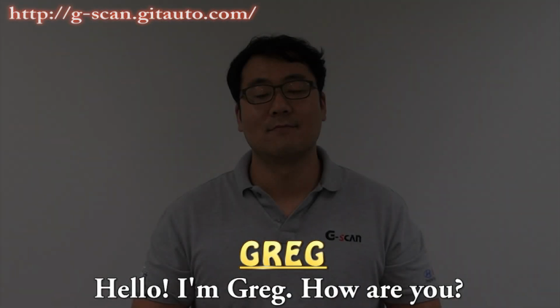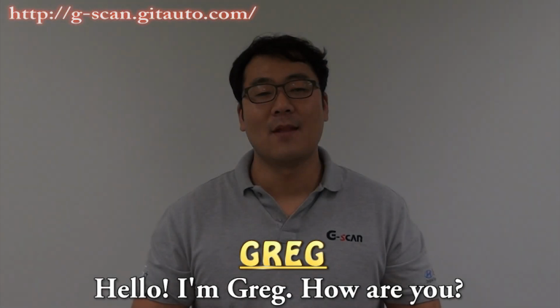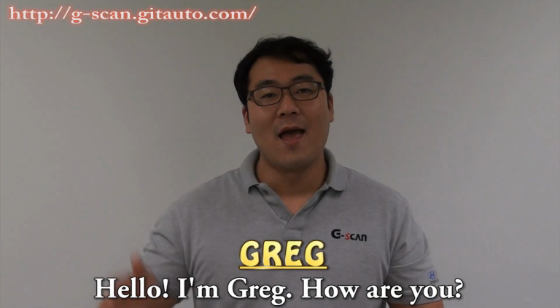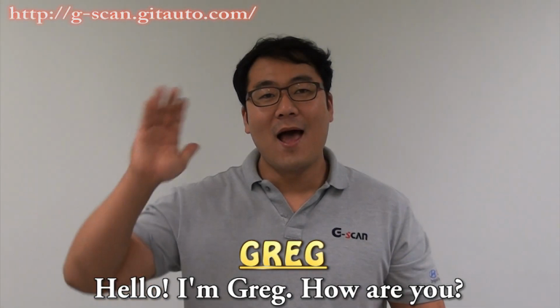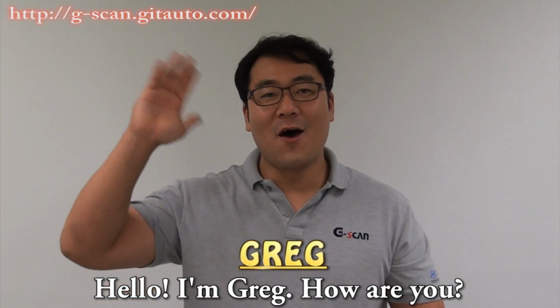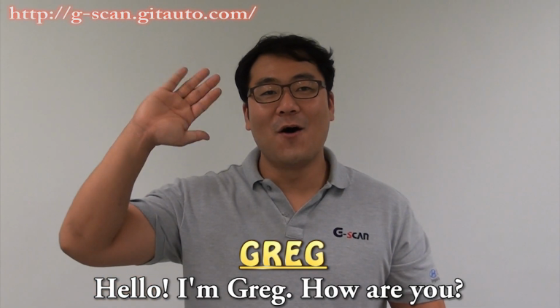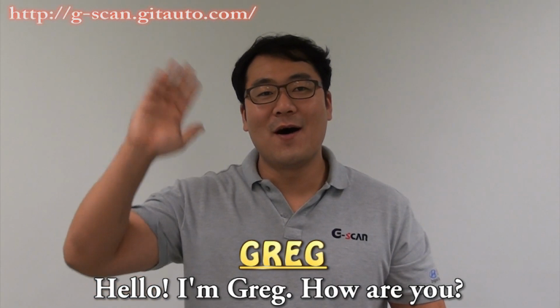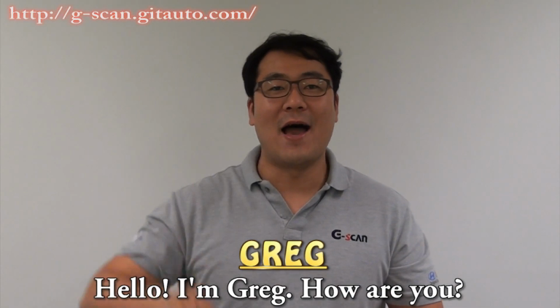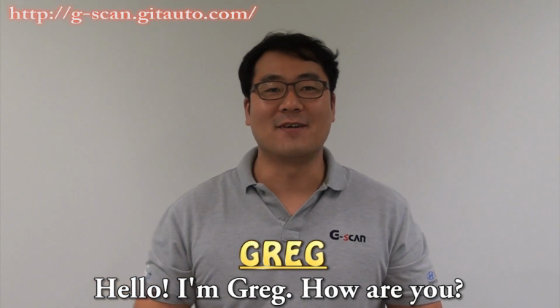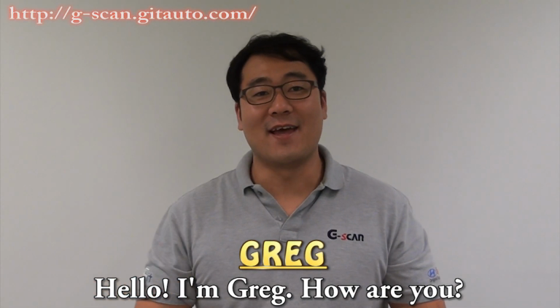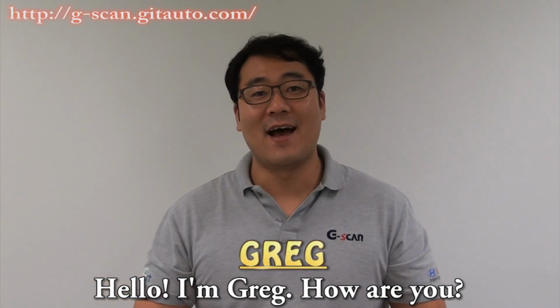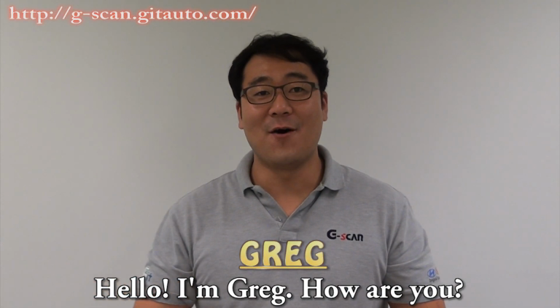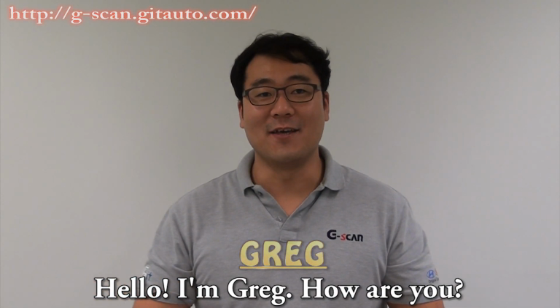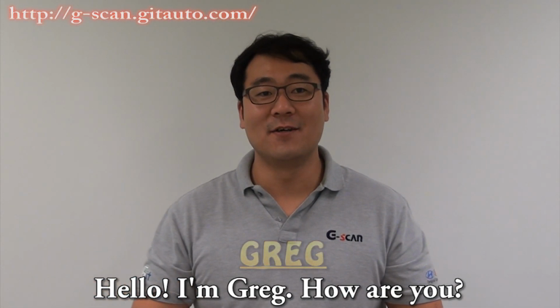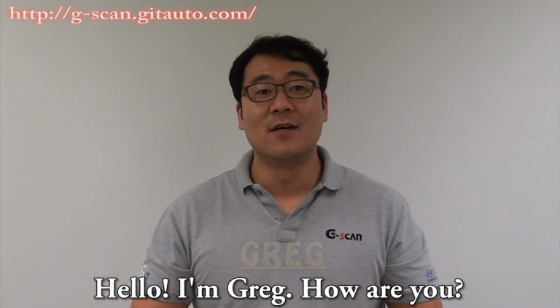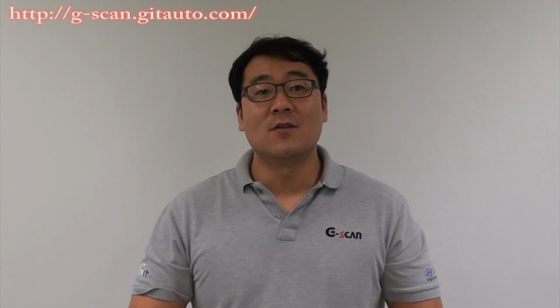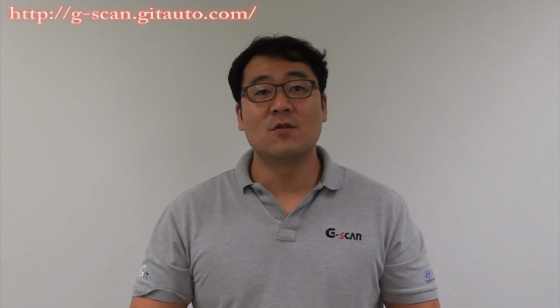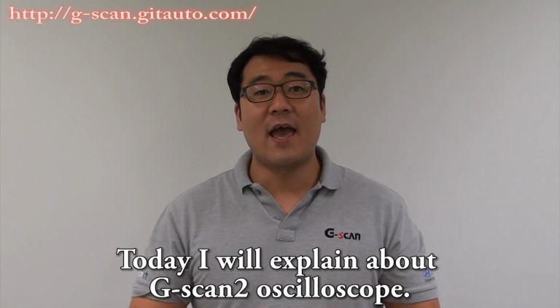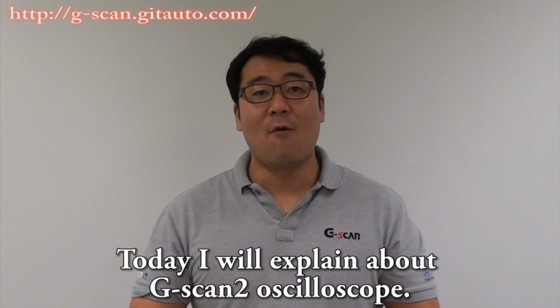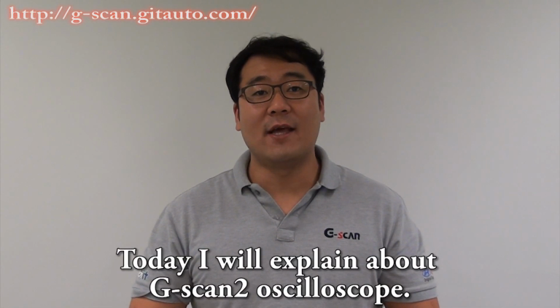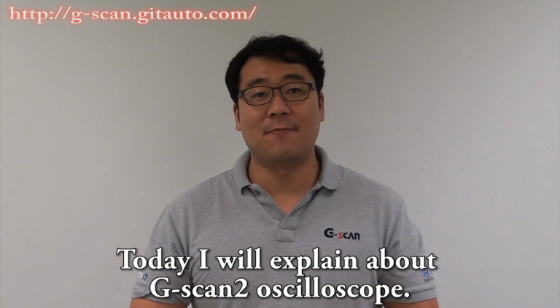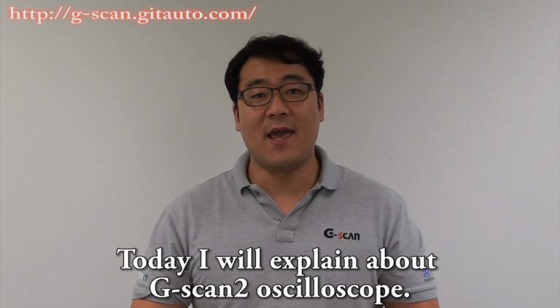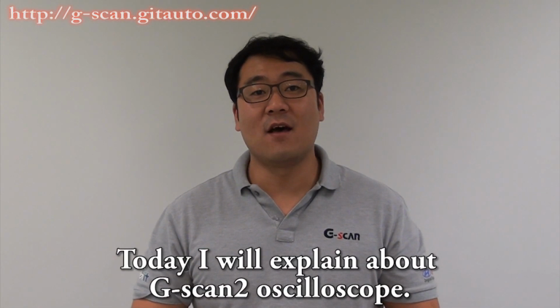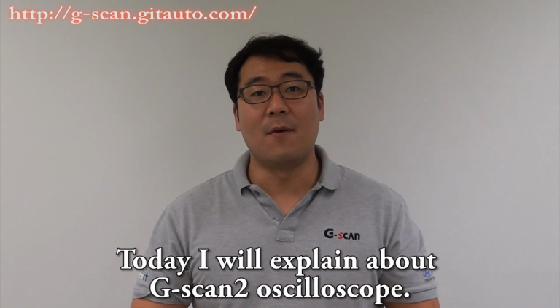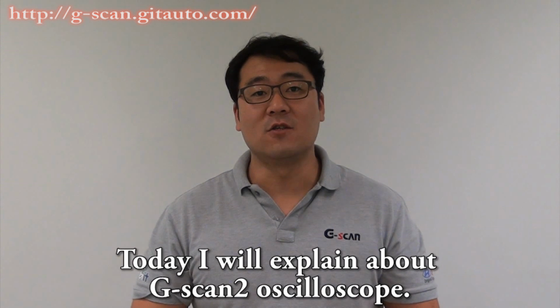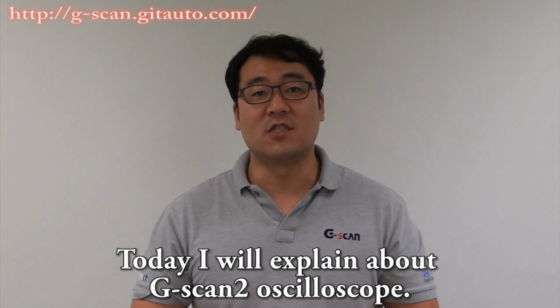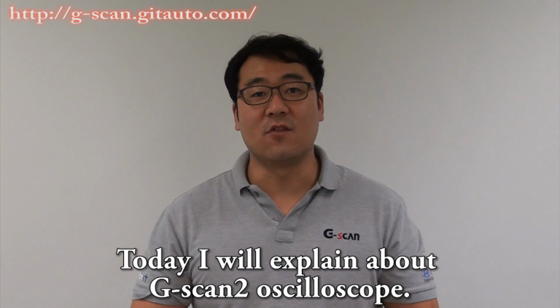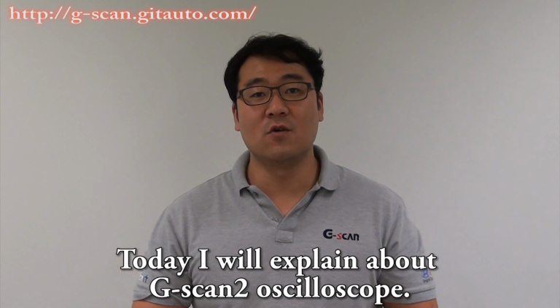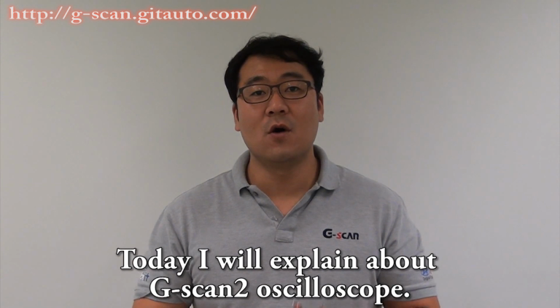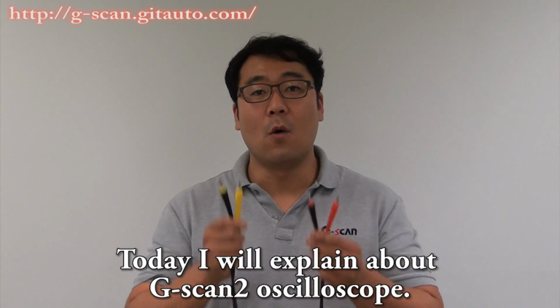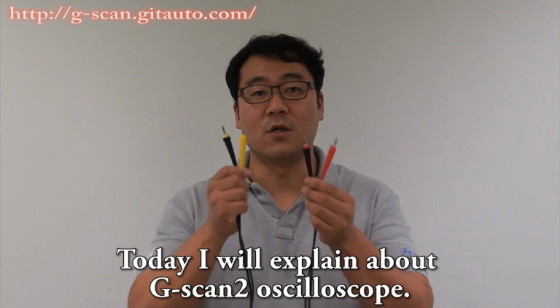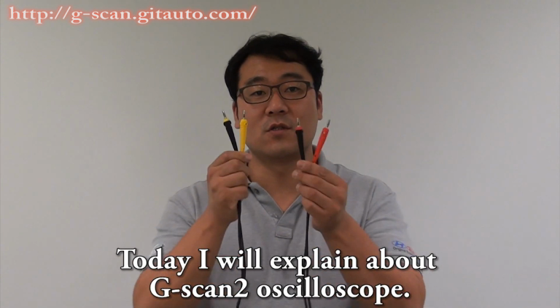Hello, I am Greg. How are you? Today I will explain about GSCAN2 oscilloscope.